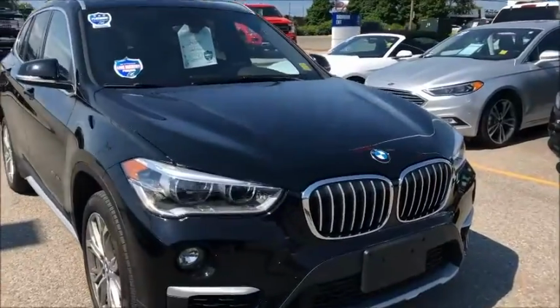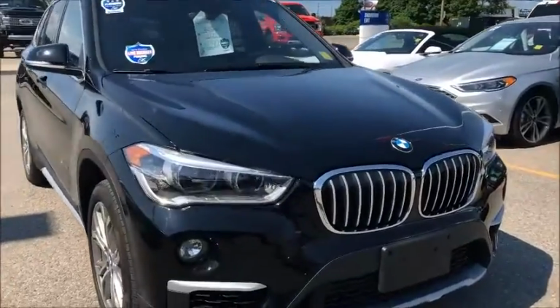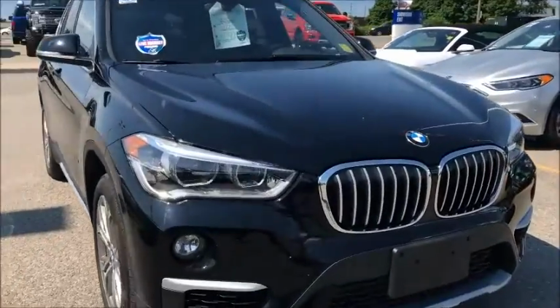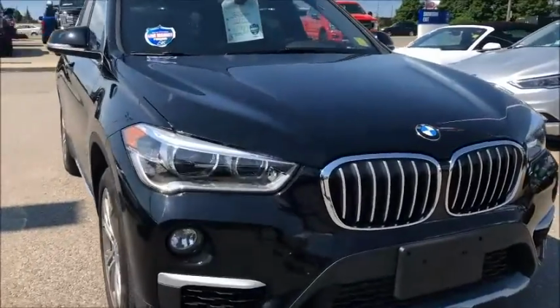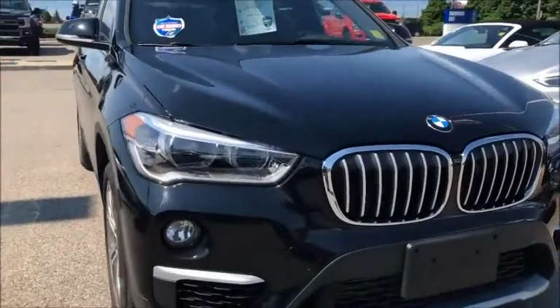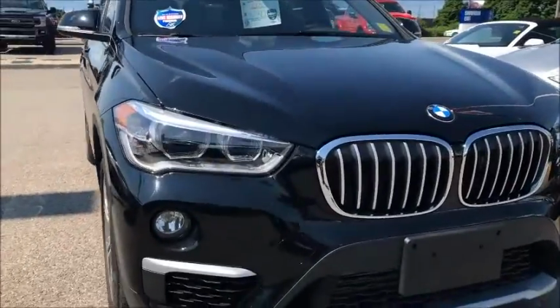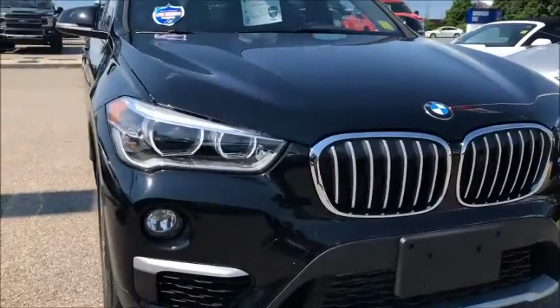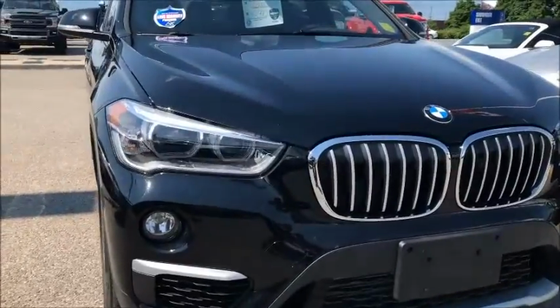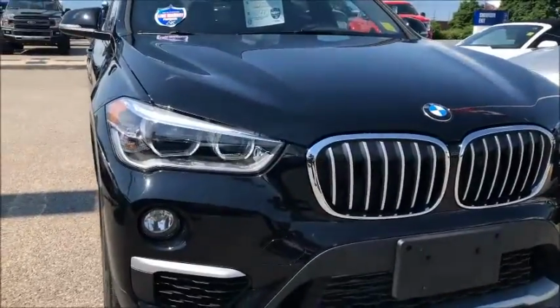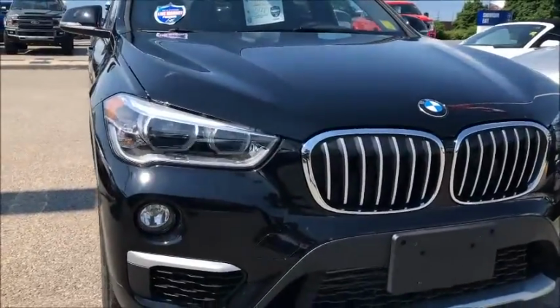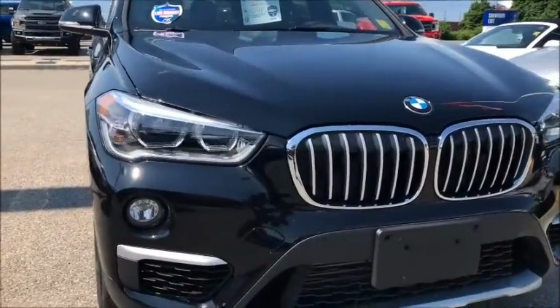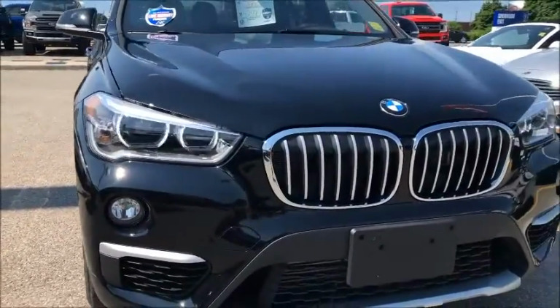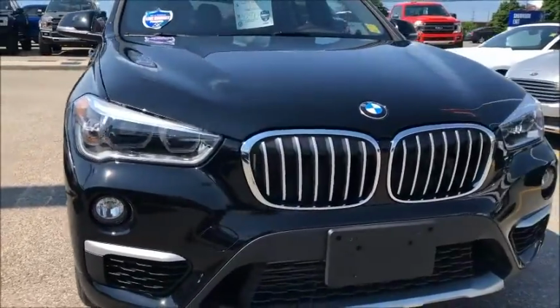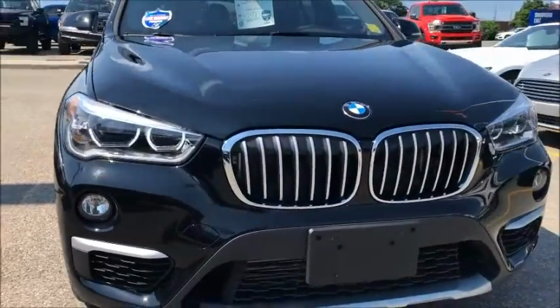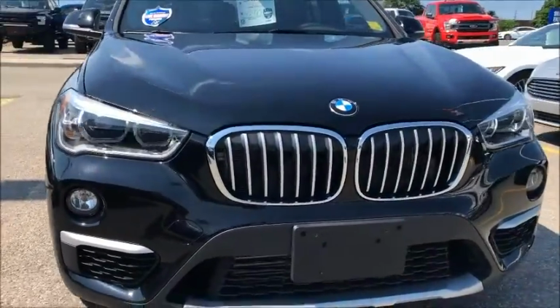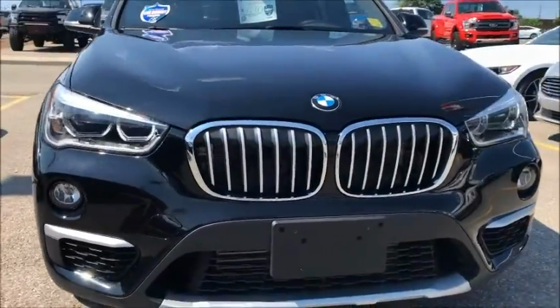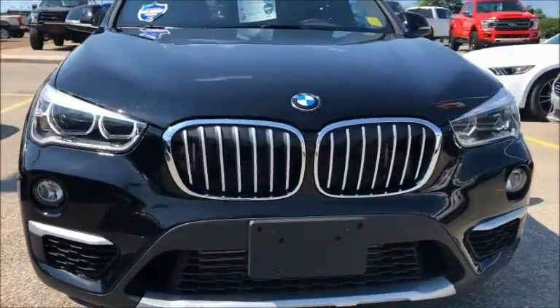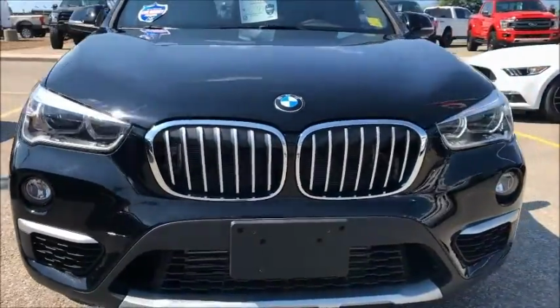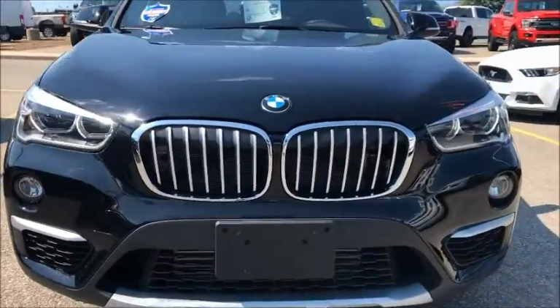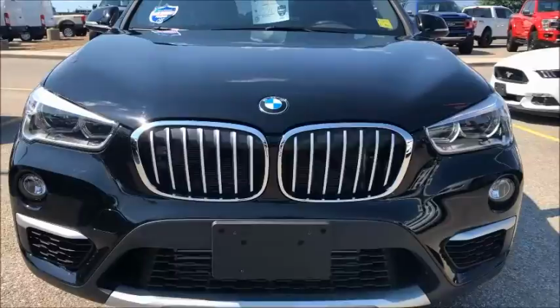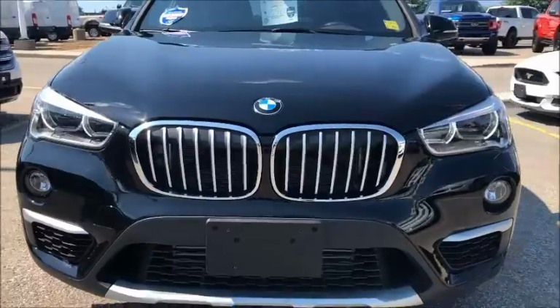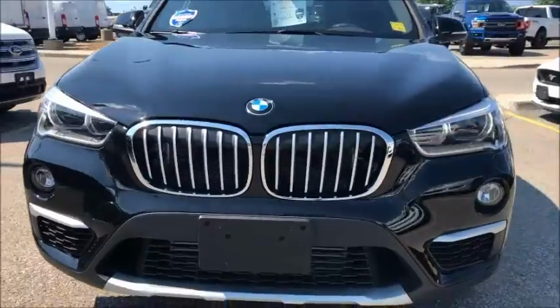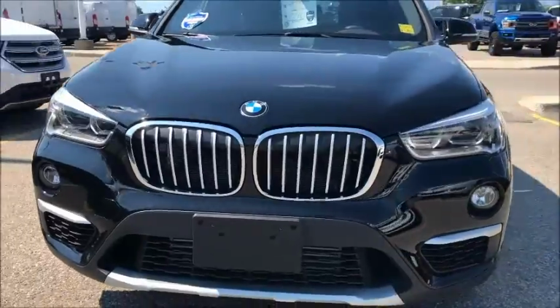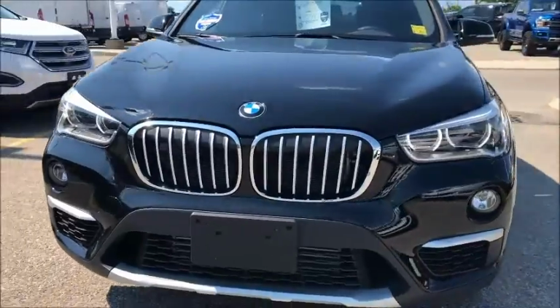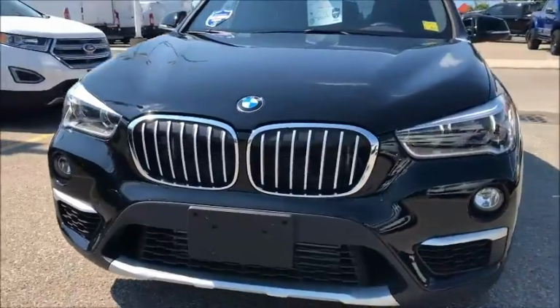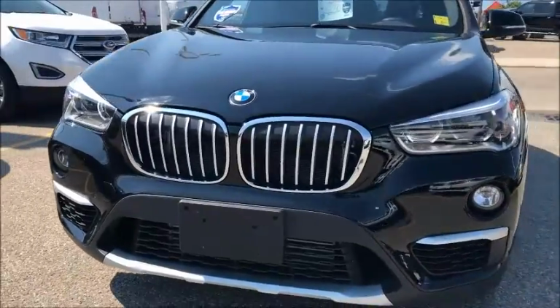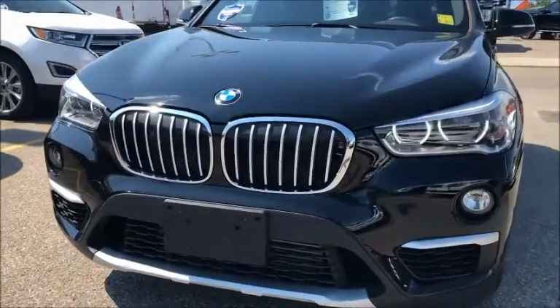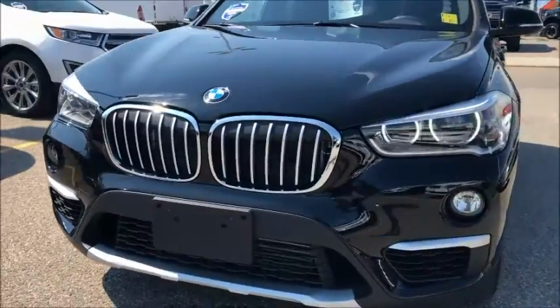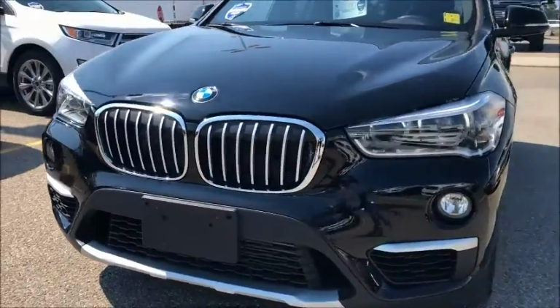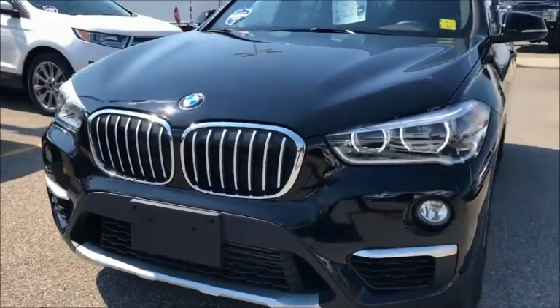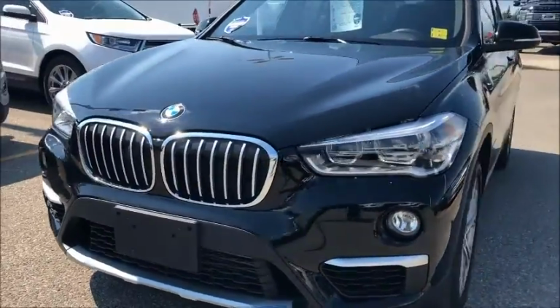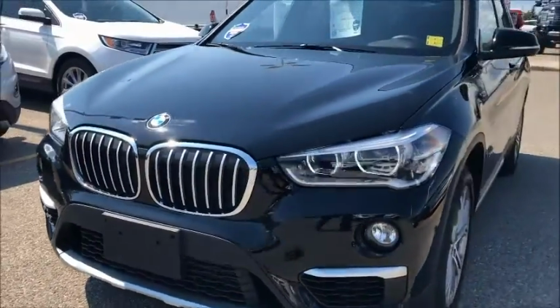As I come through the front there, check out those headlights — very, very nice headlights. Obviously you do have the fog lamps down below.